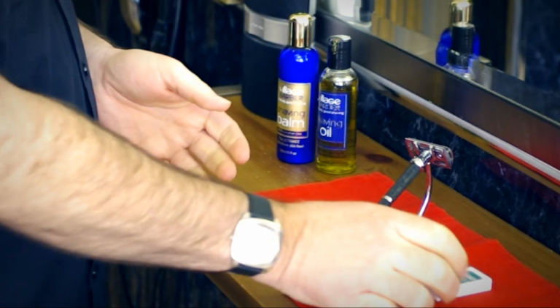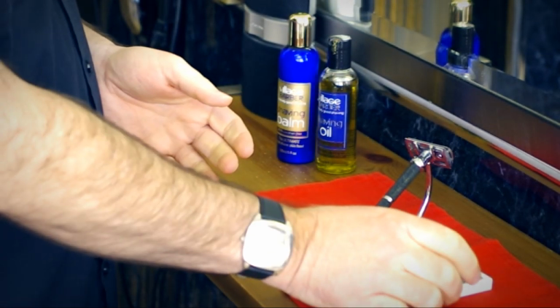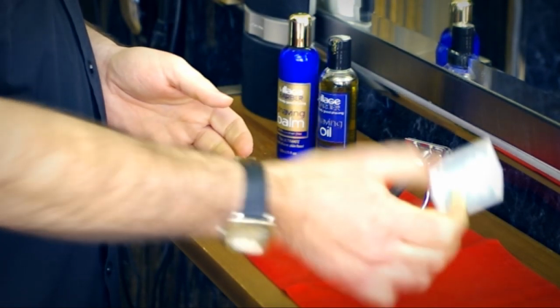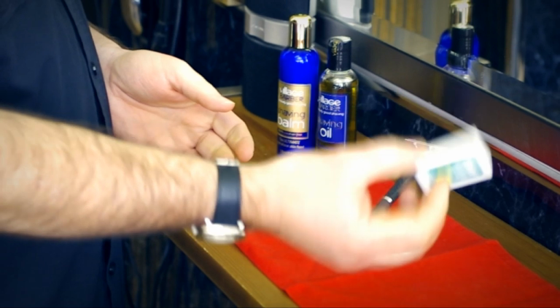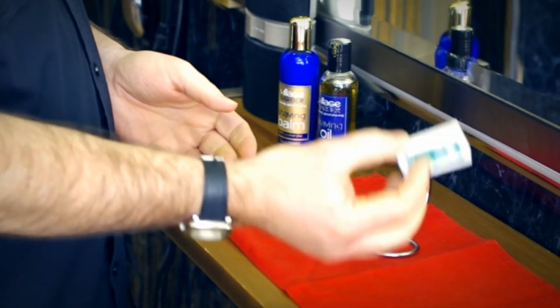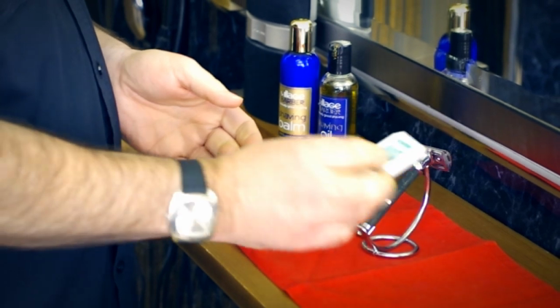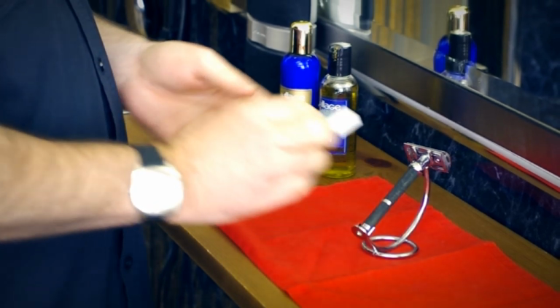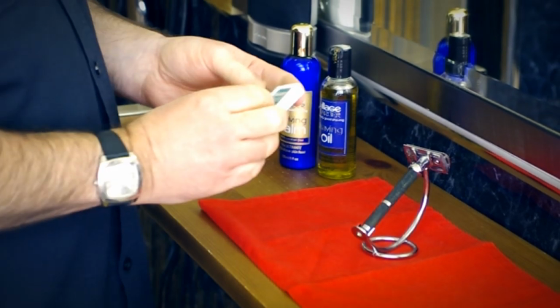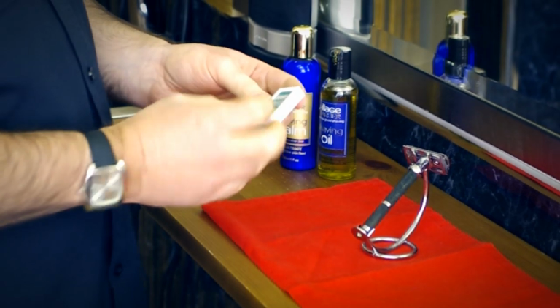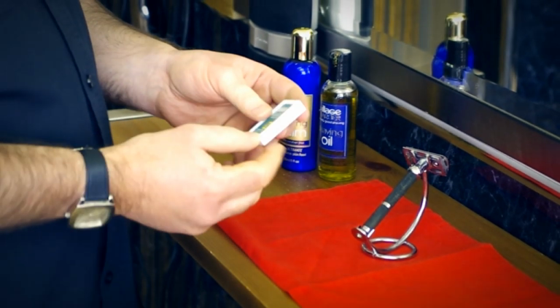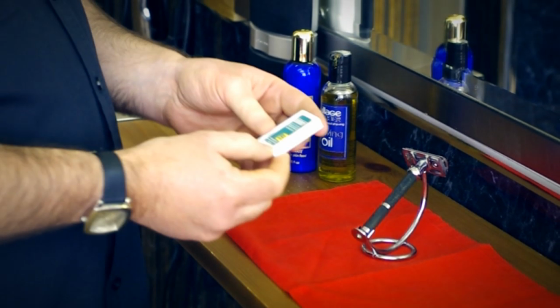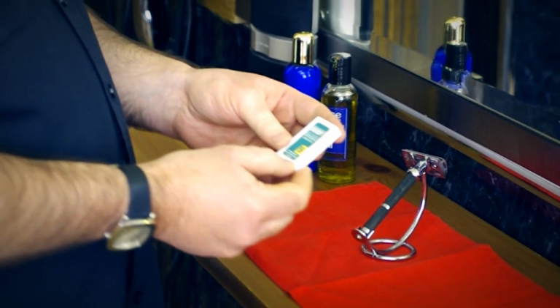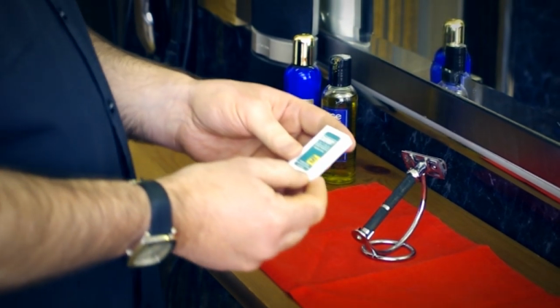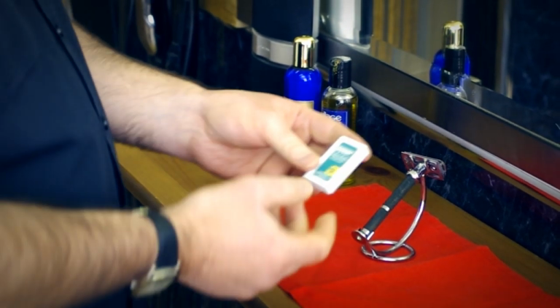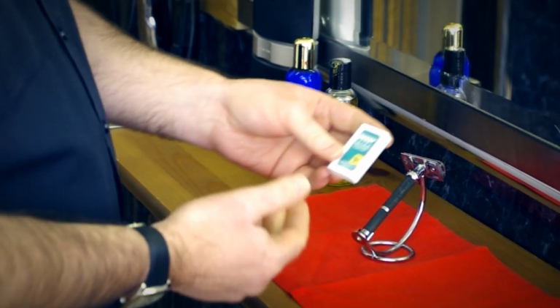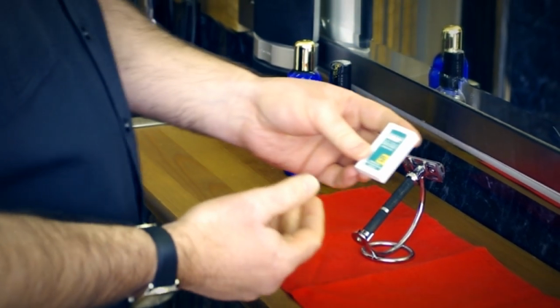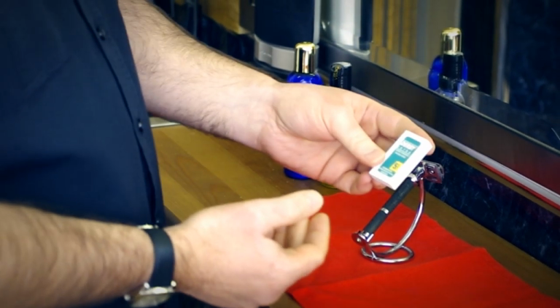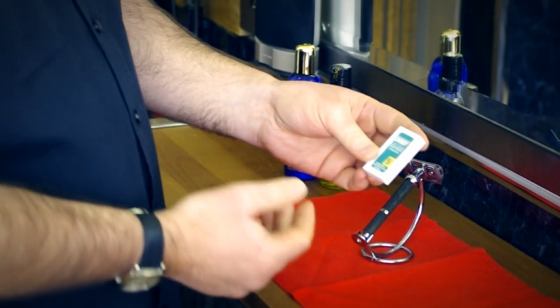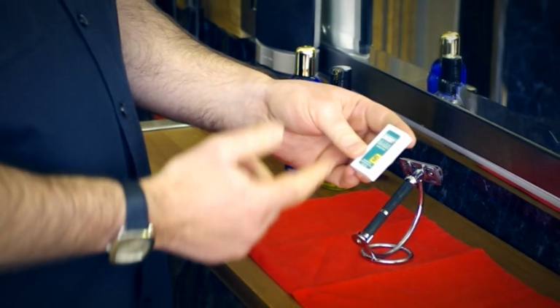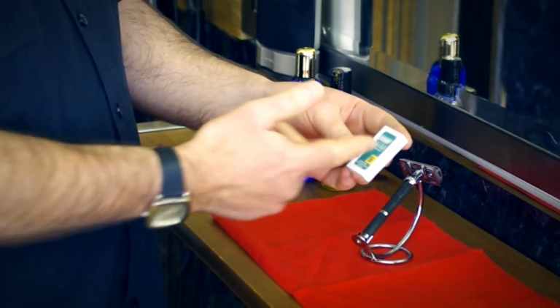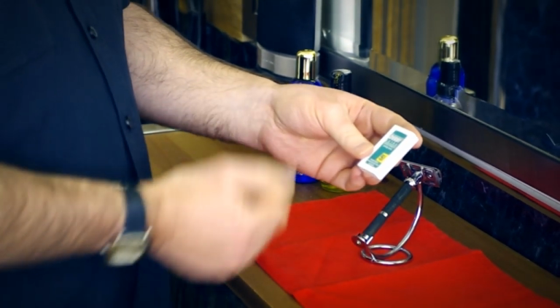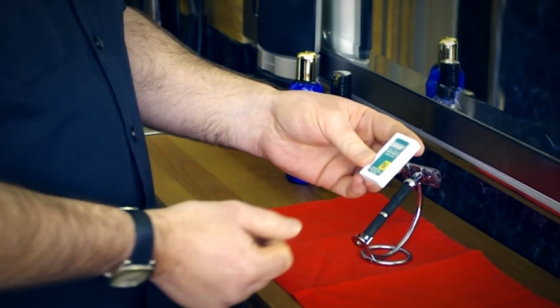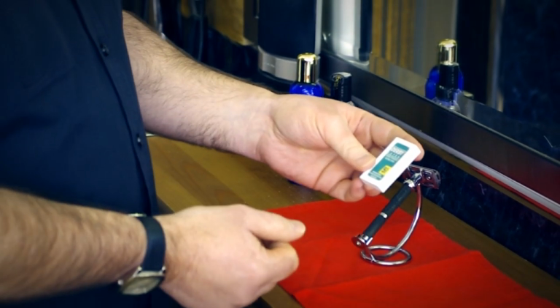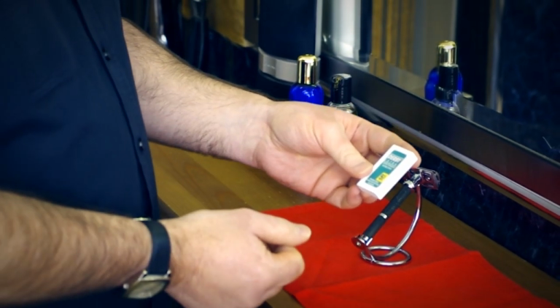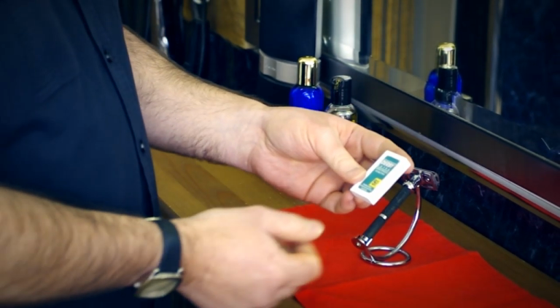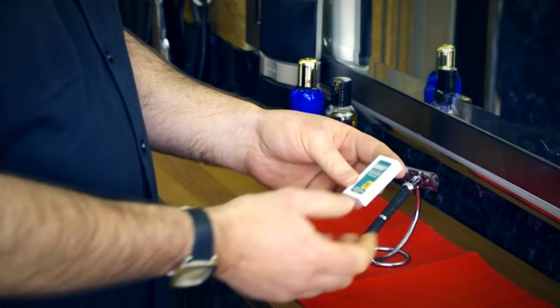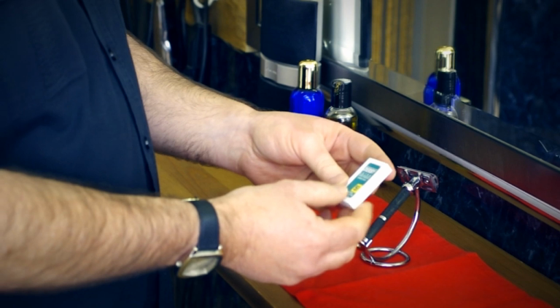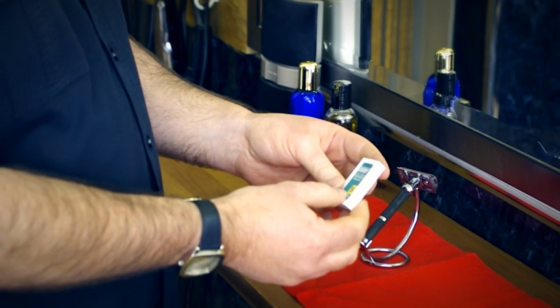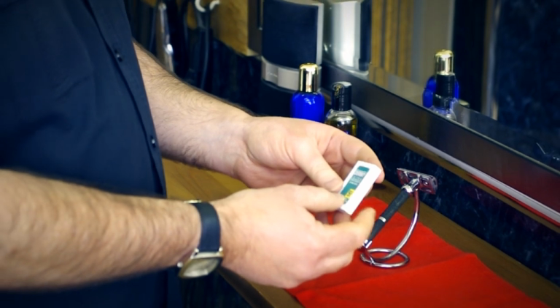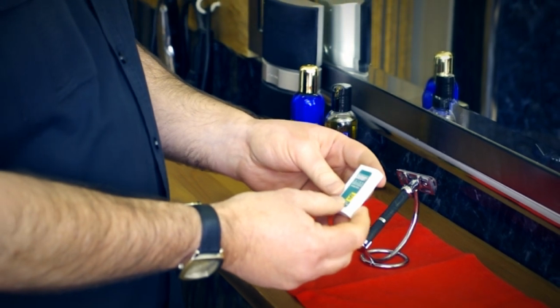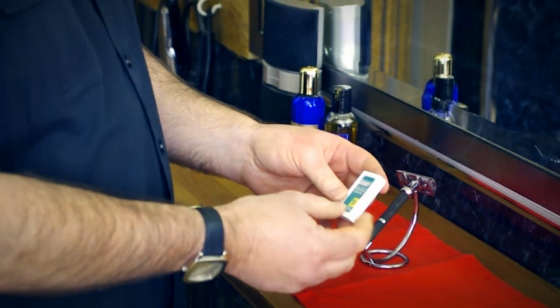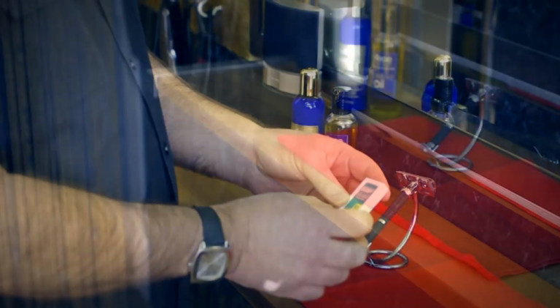Obviously there are many different types of blades. A good middle-of-the-road blade is the Darby, which is an excellent blade to use.